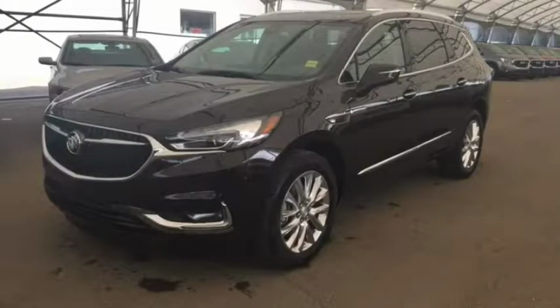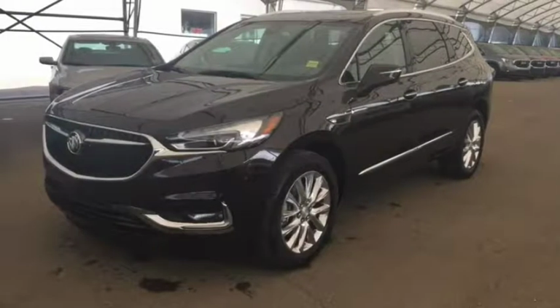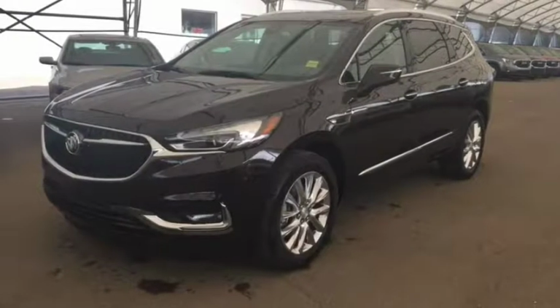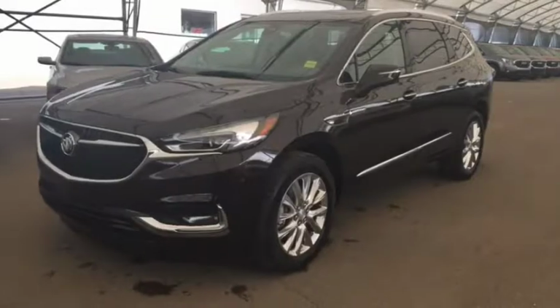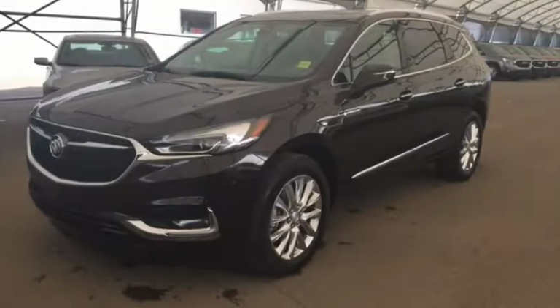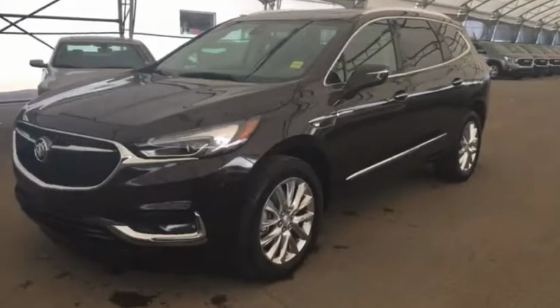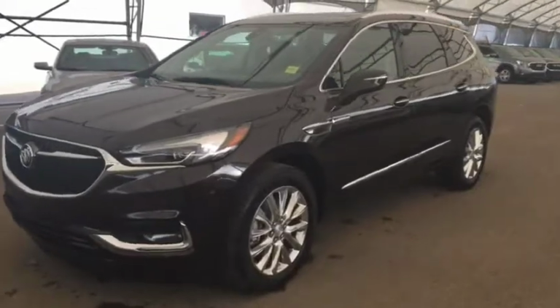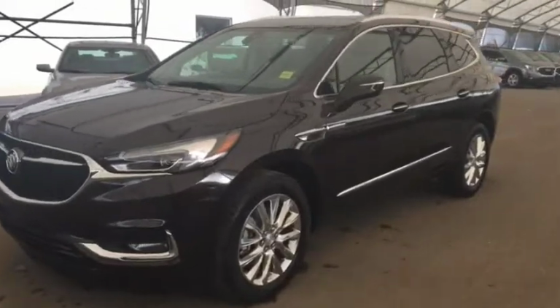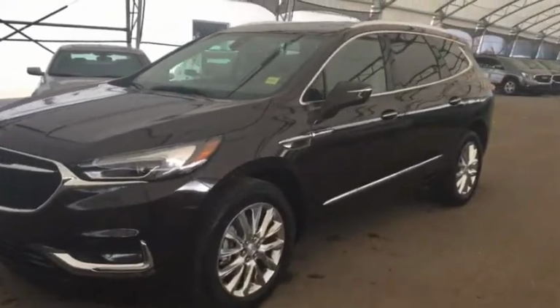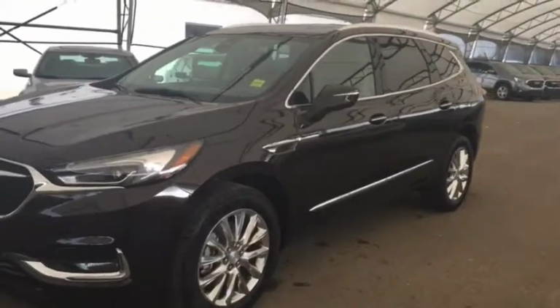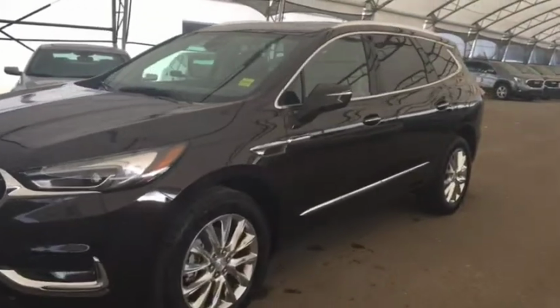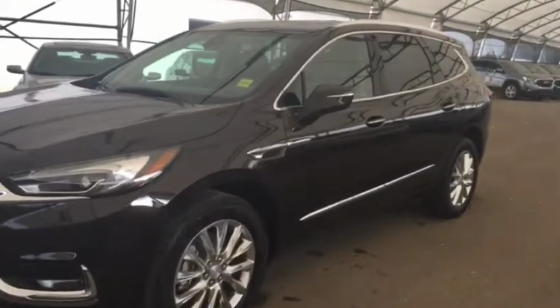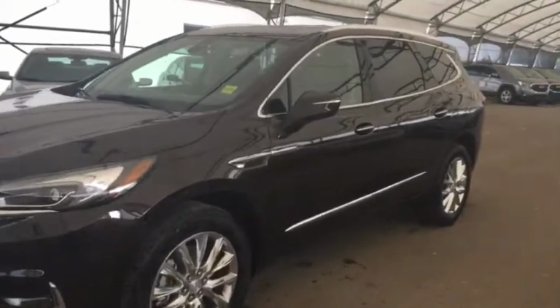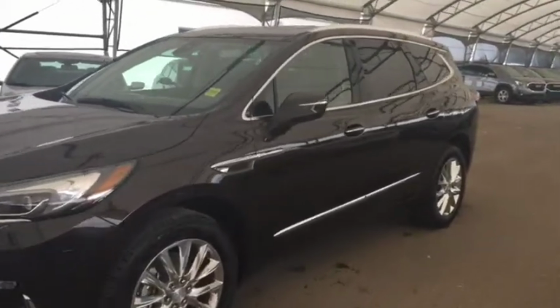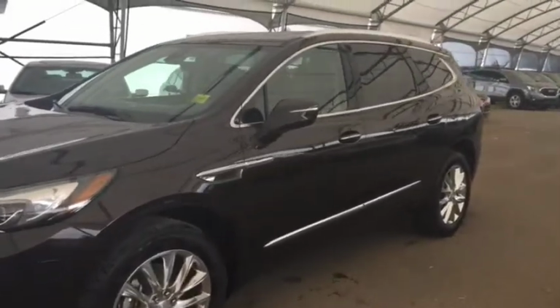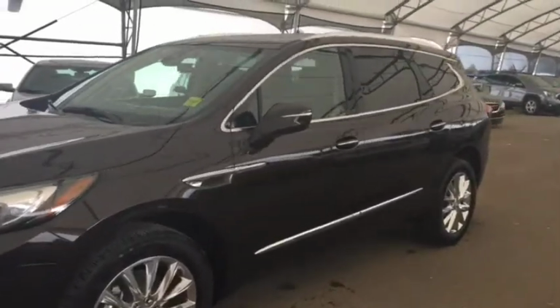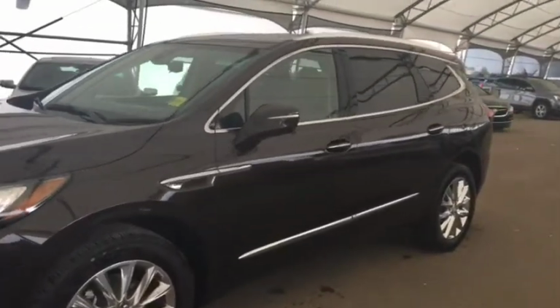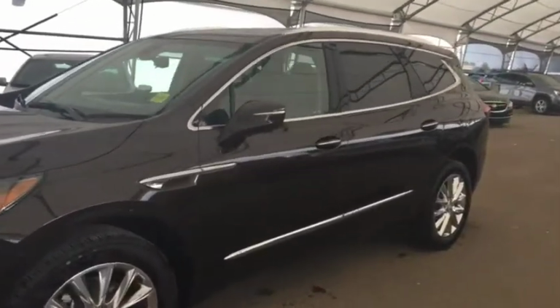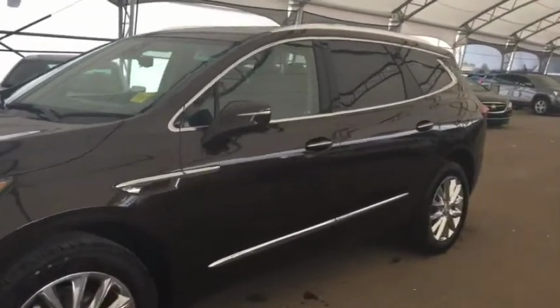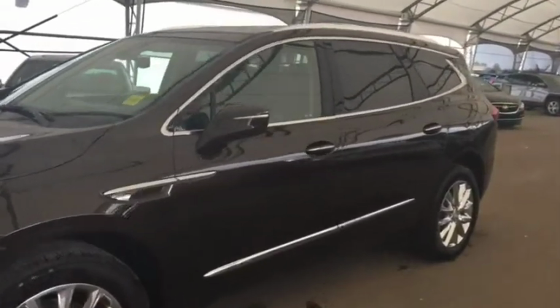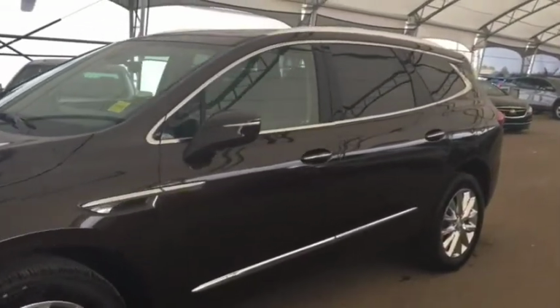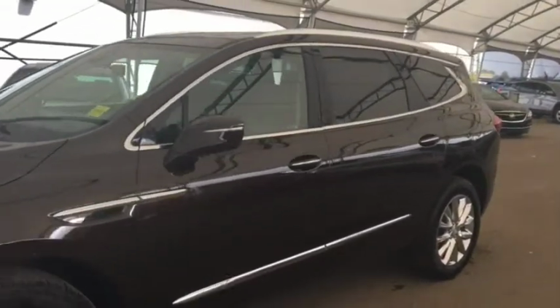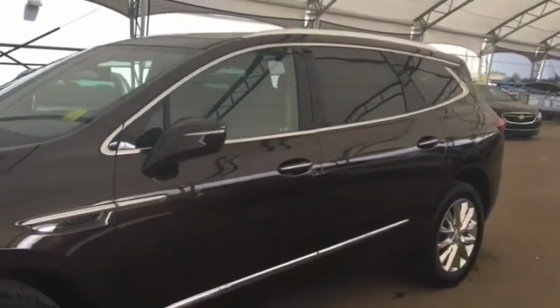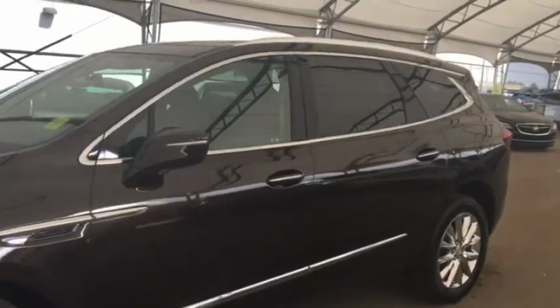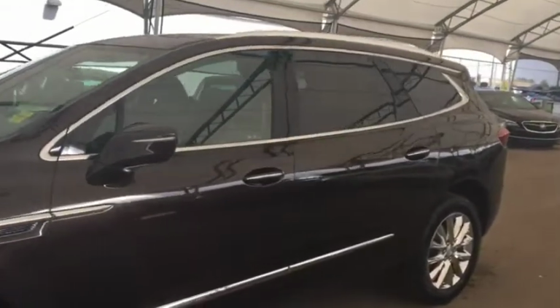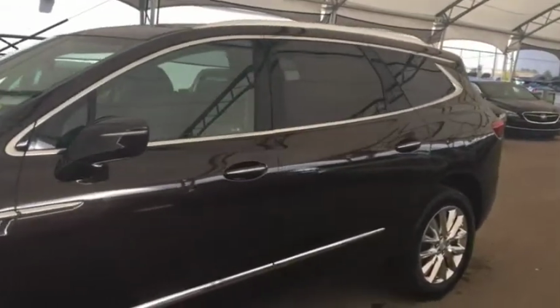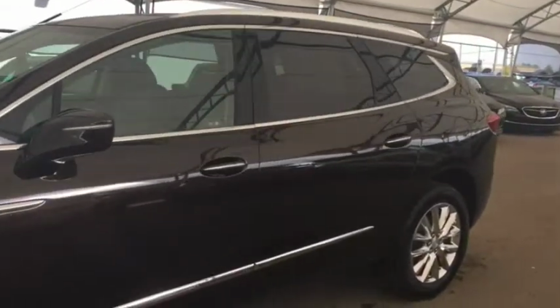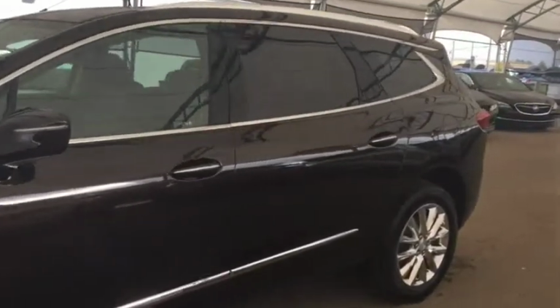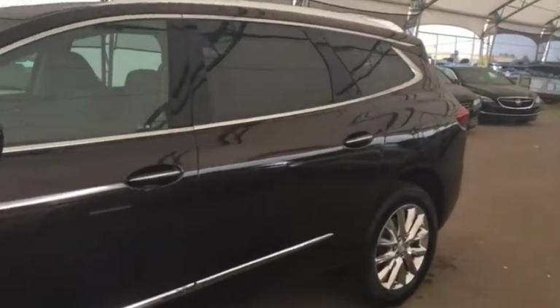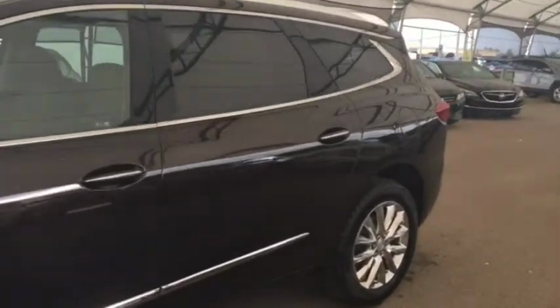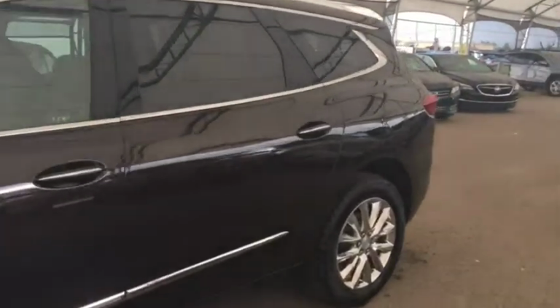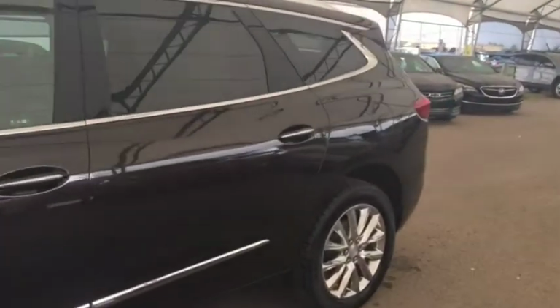Welcome to Davis Chevrolet. This is the 2019 Buick Enclave in the color brown.